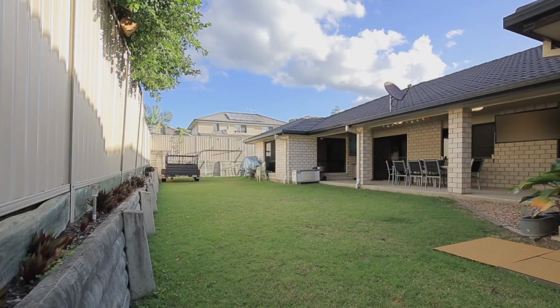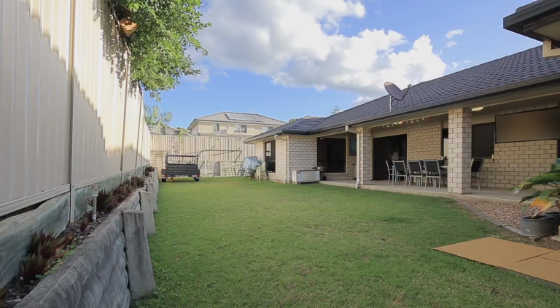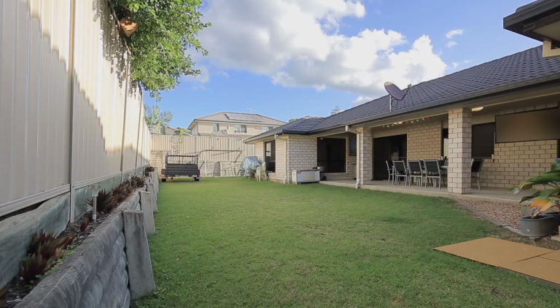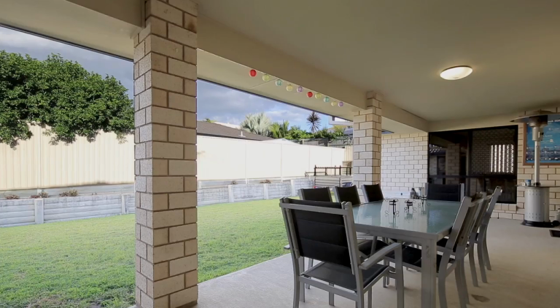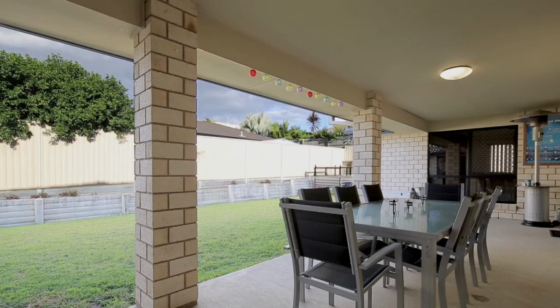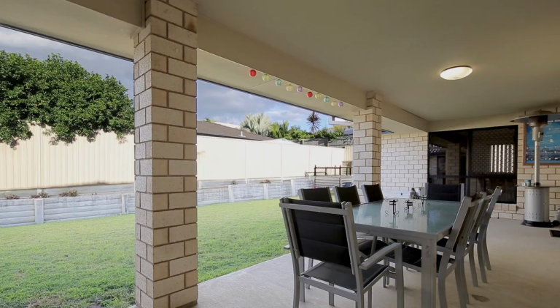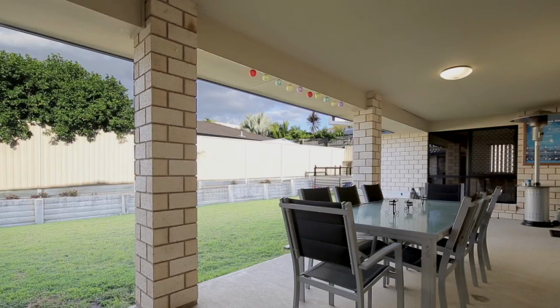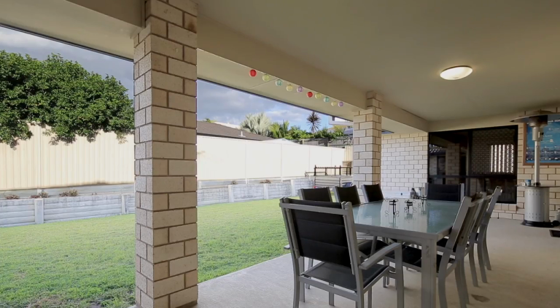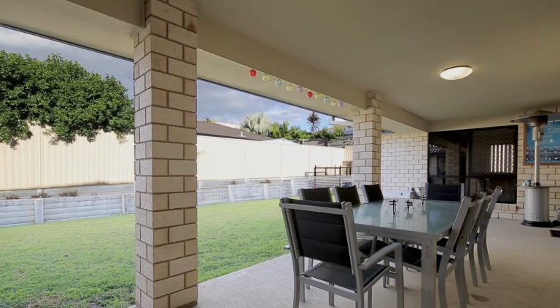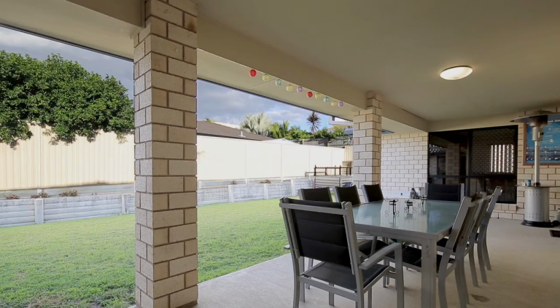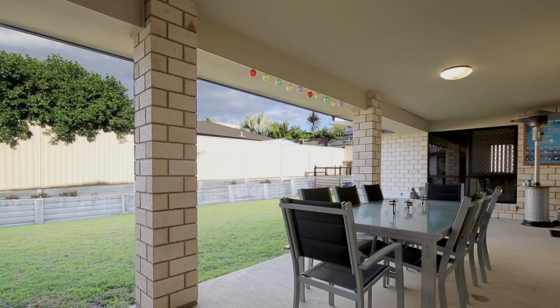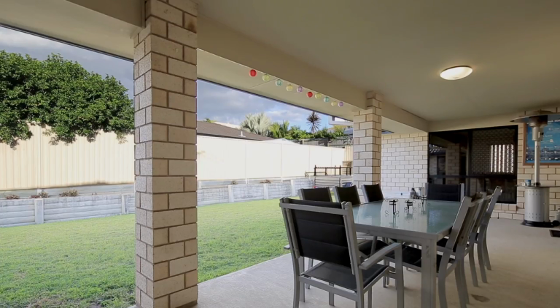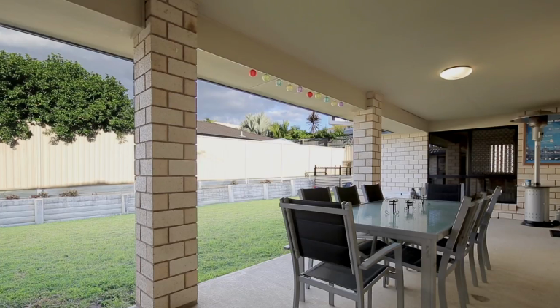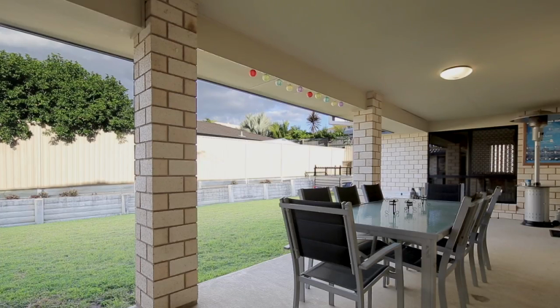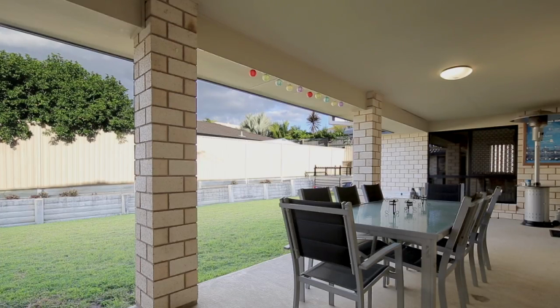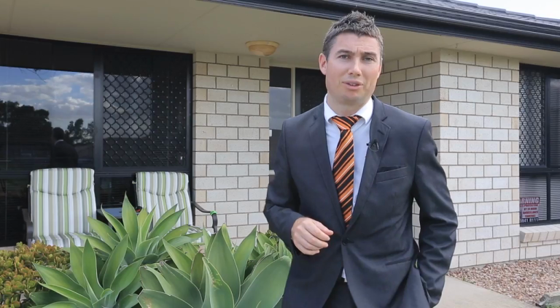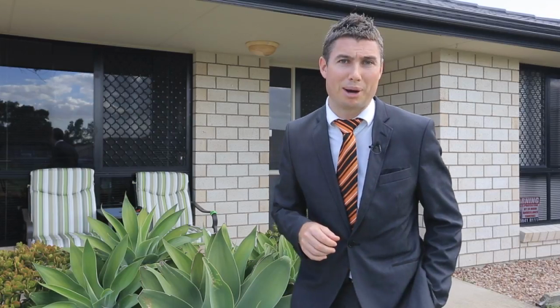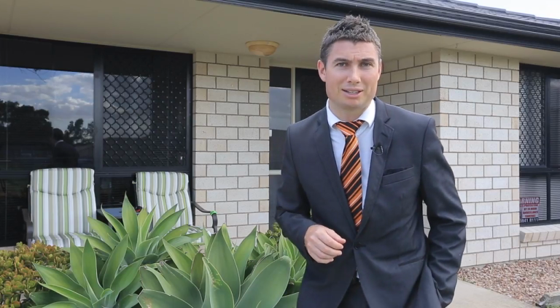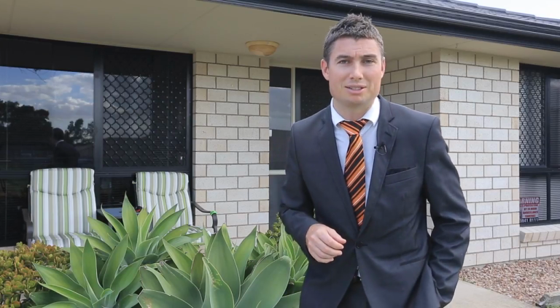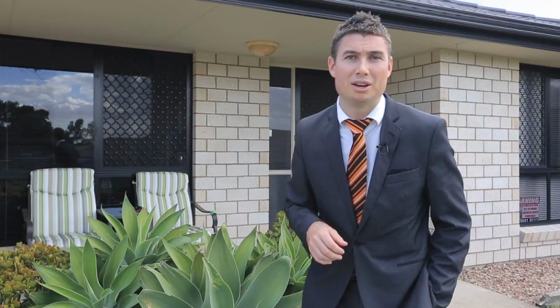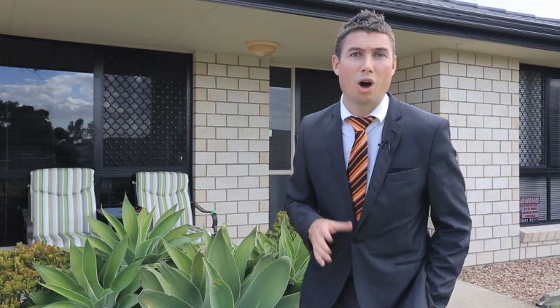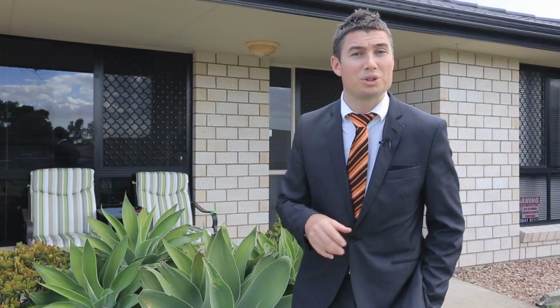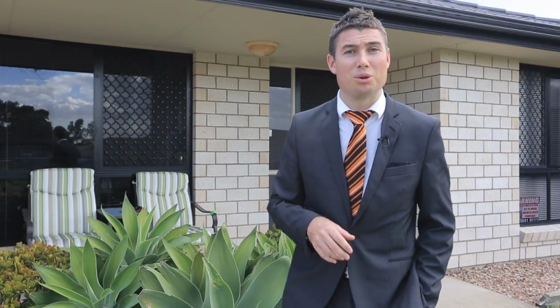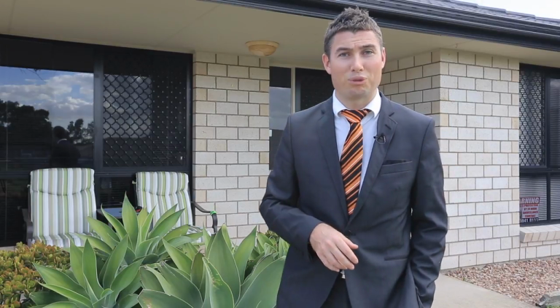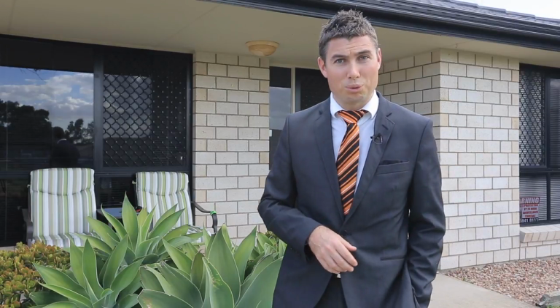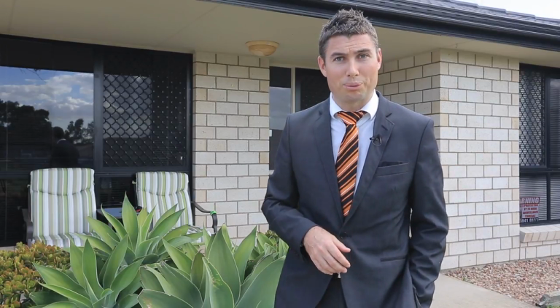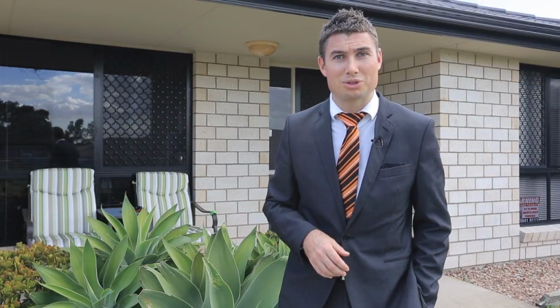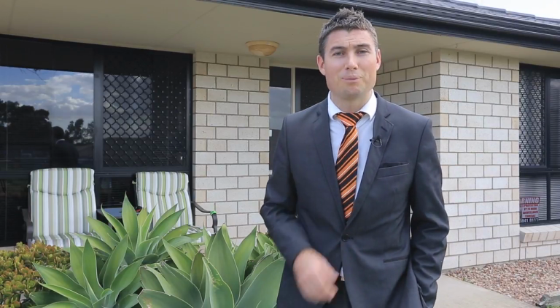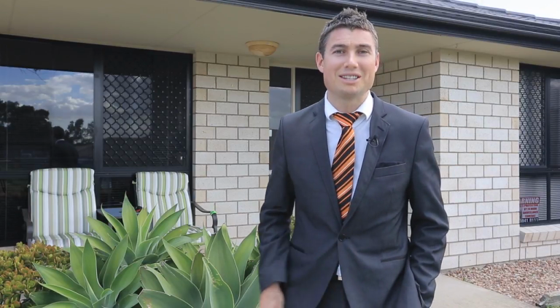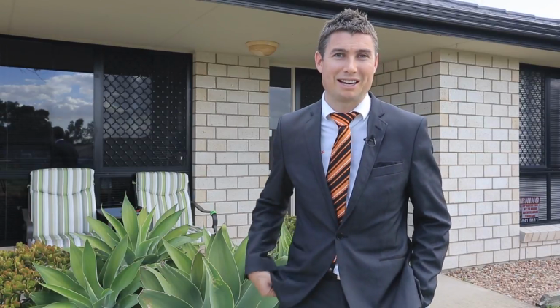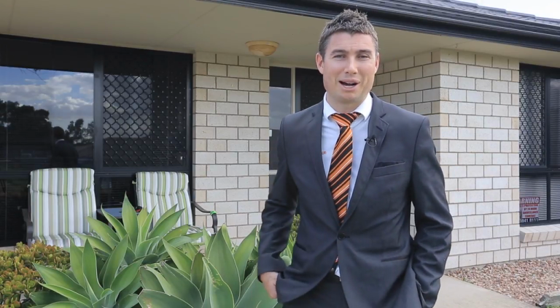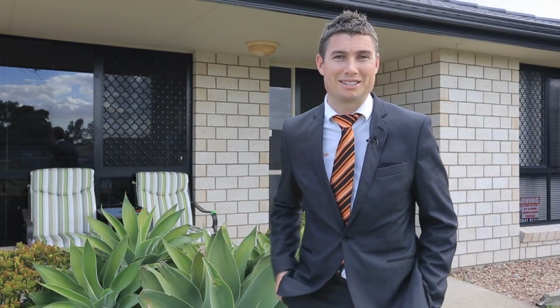Built by Hallmark roughly around six years ago in the newest part of Parkinson. I'm Chris Gilmore from All Properties Group, selling Parkinson.